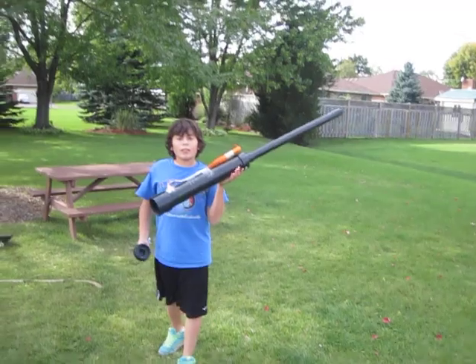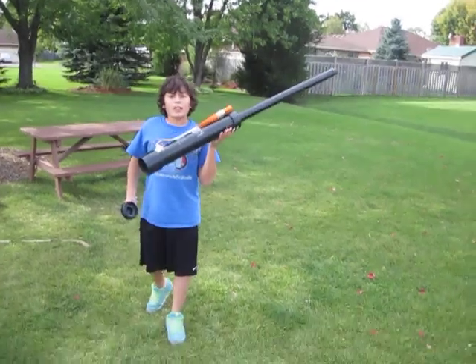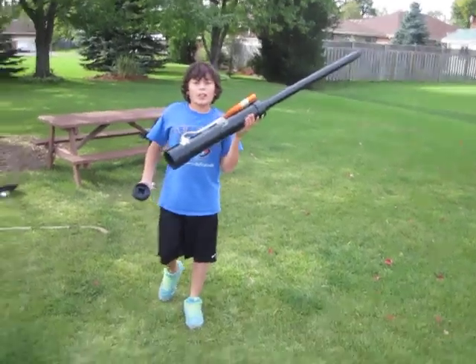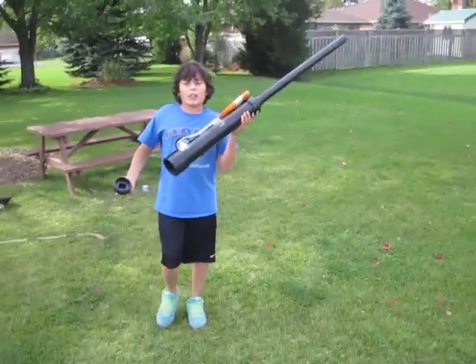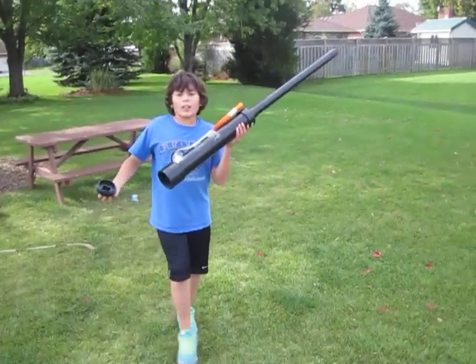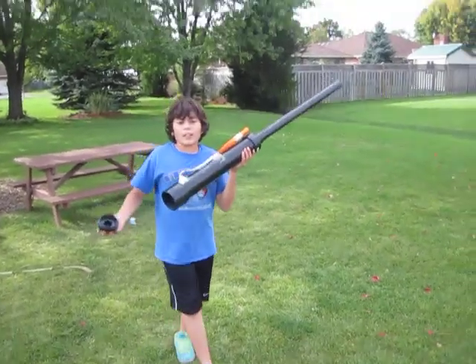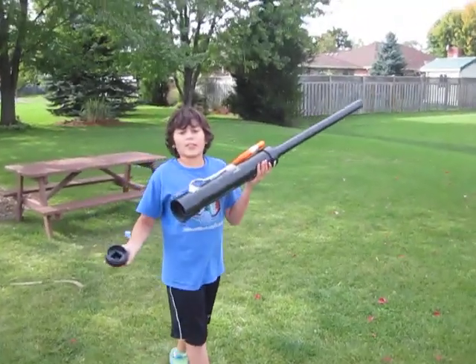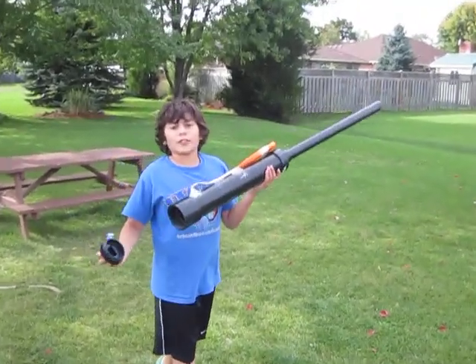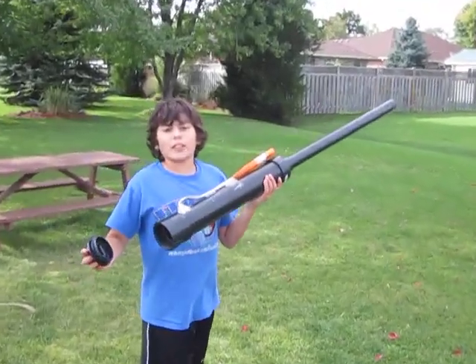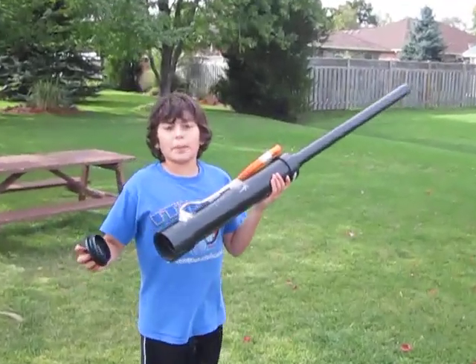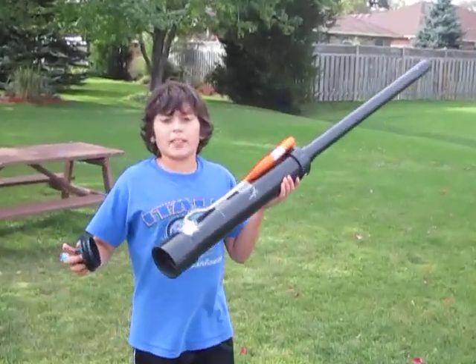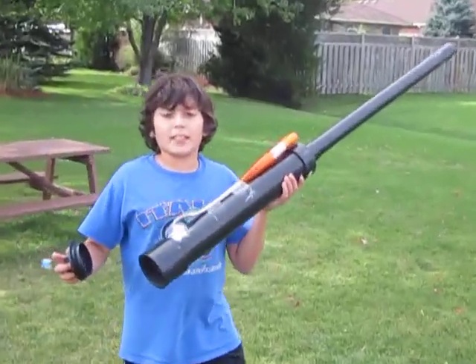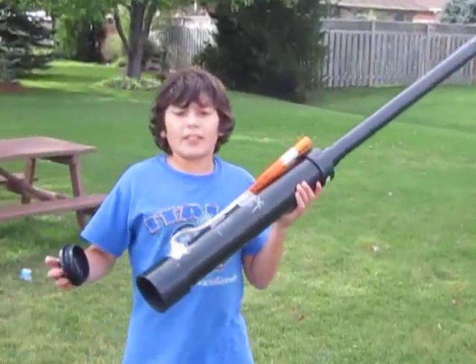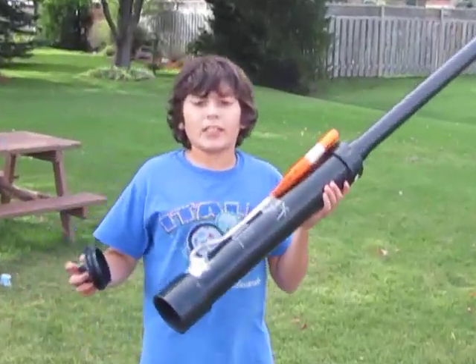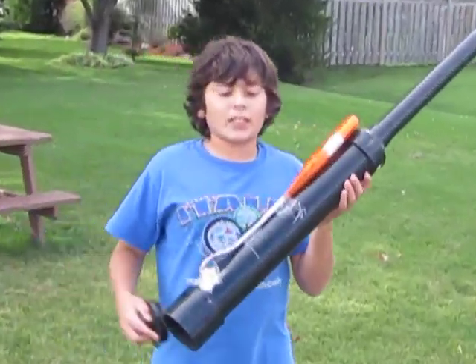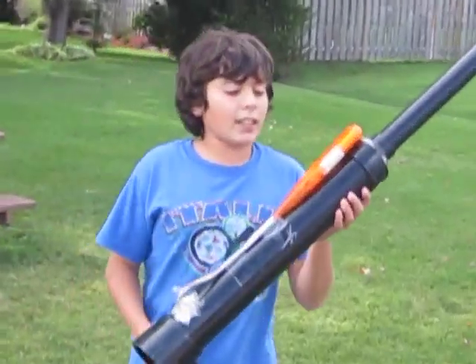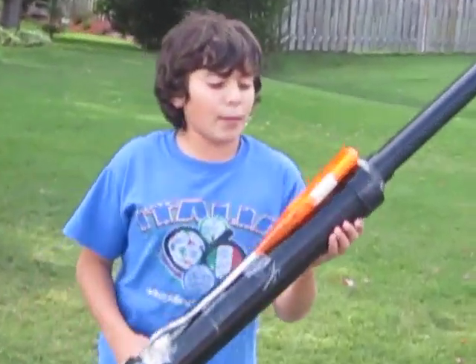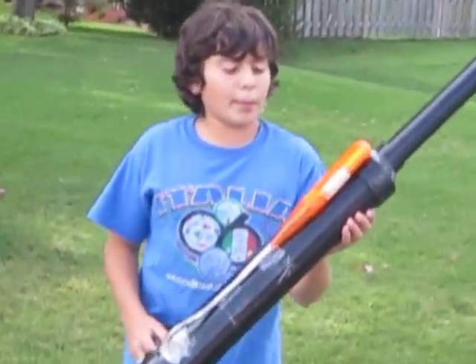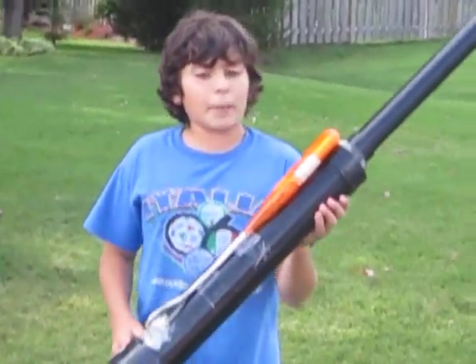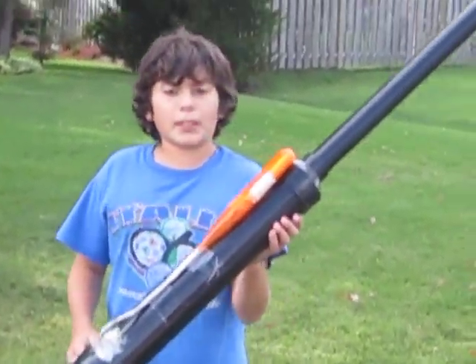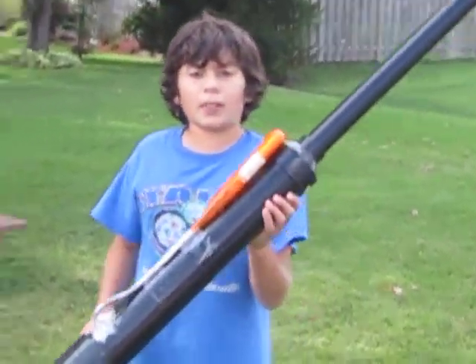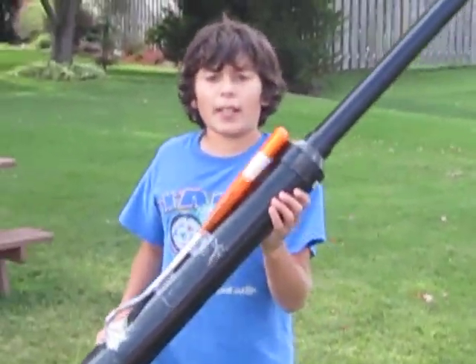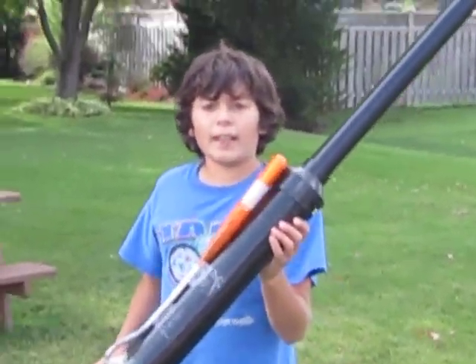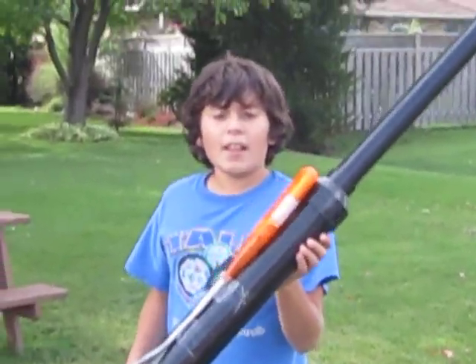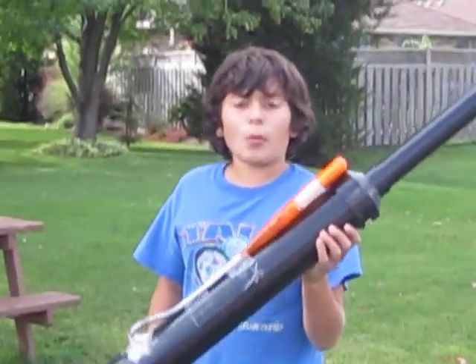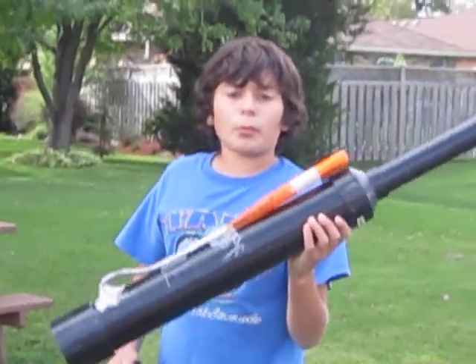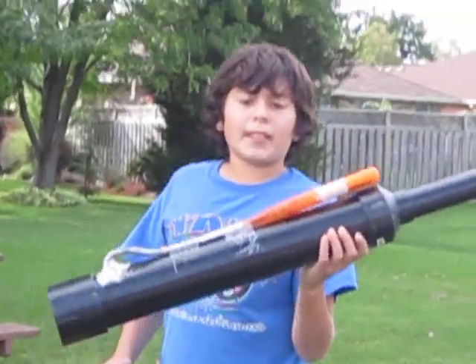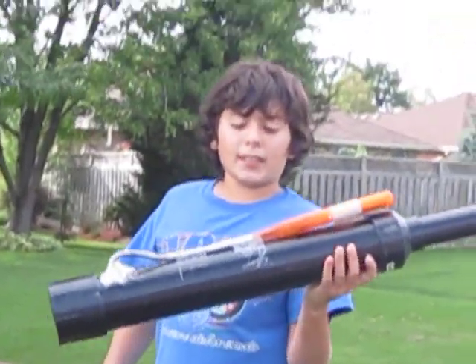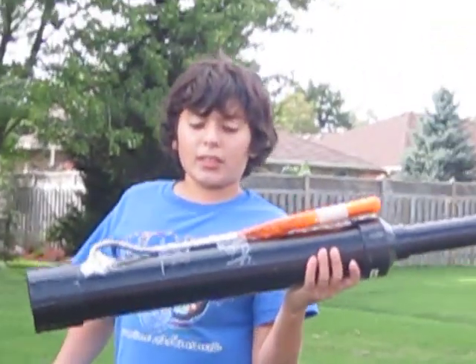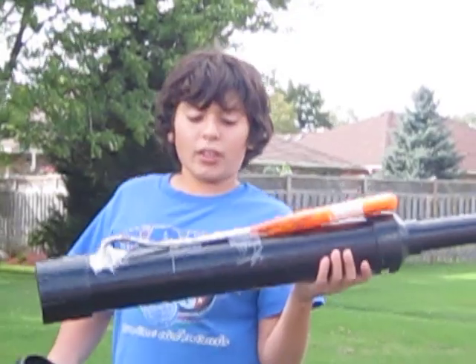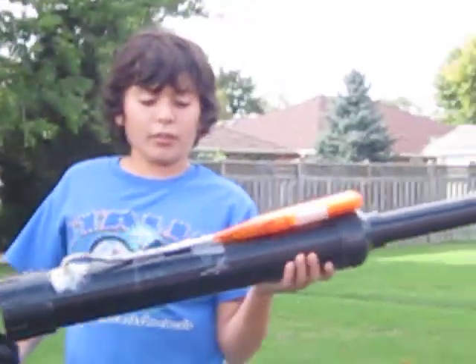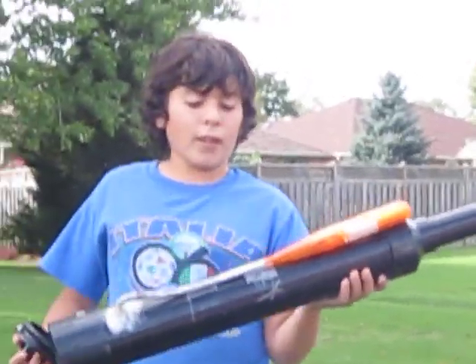This is RTCP67 here and today we've made a potato cannon and we're going to be testing this sucker out.